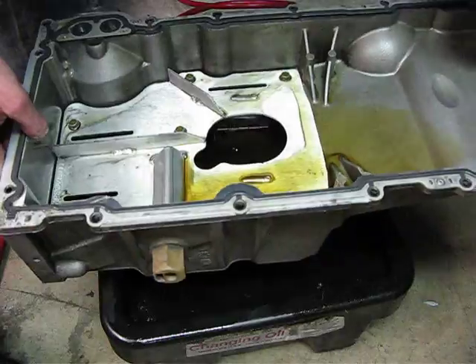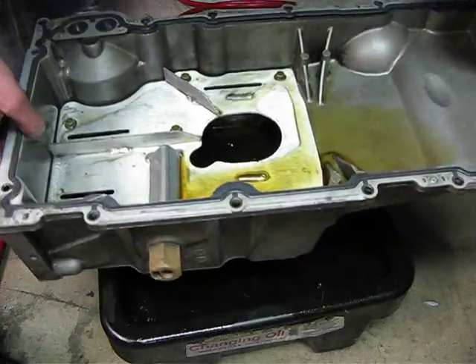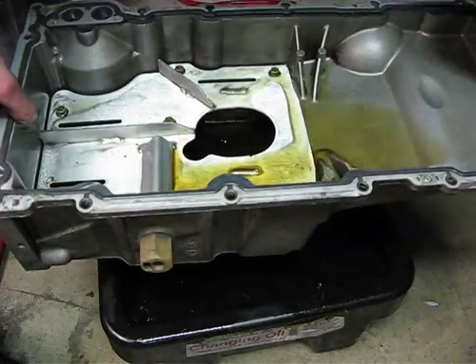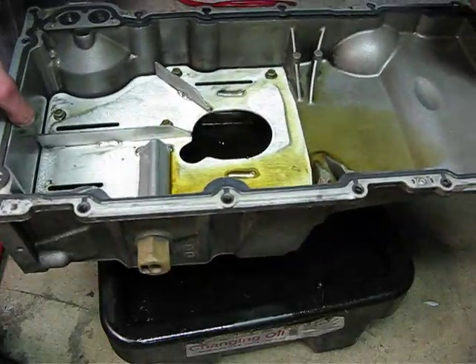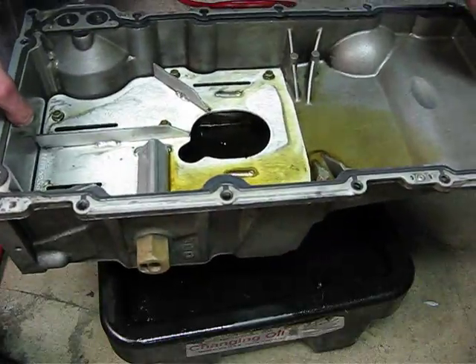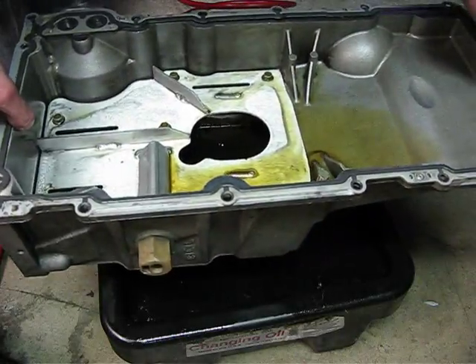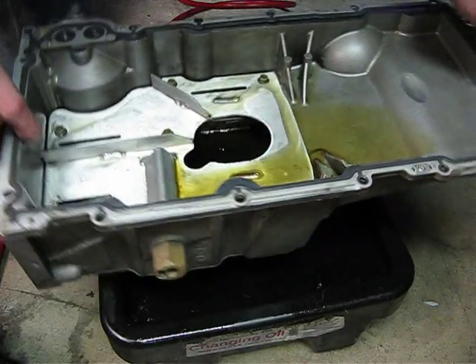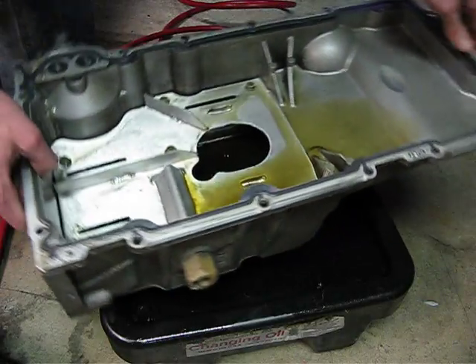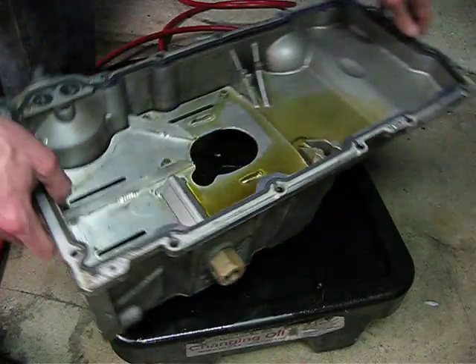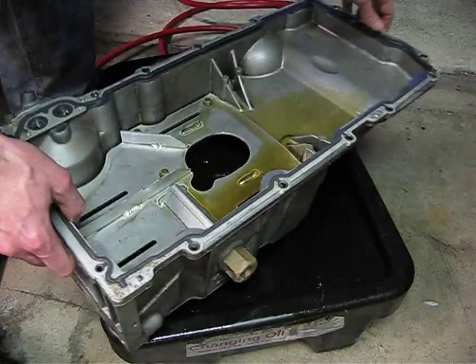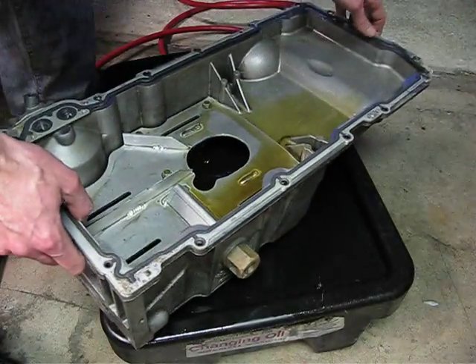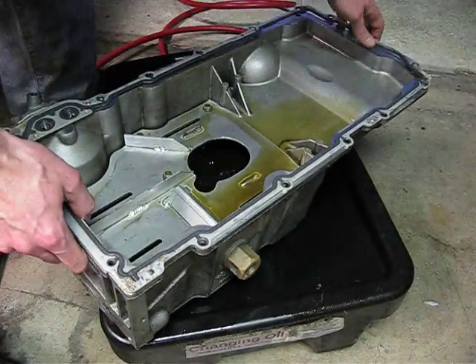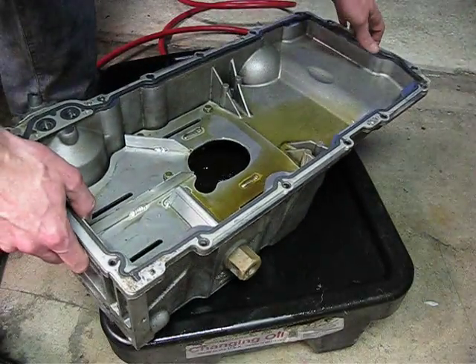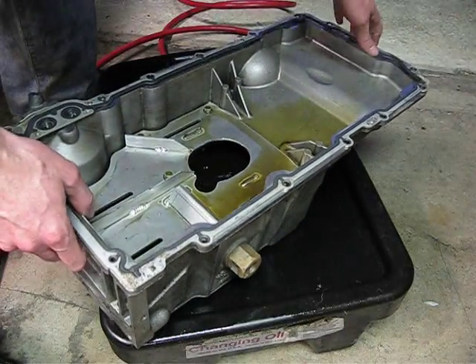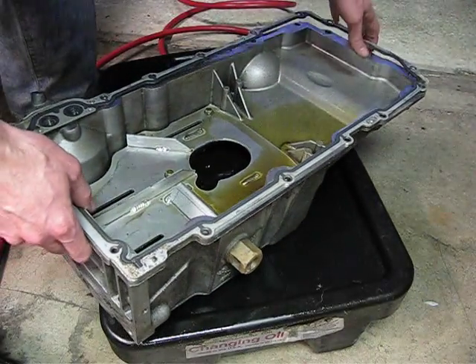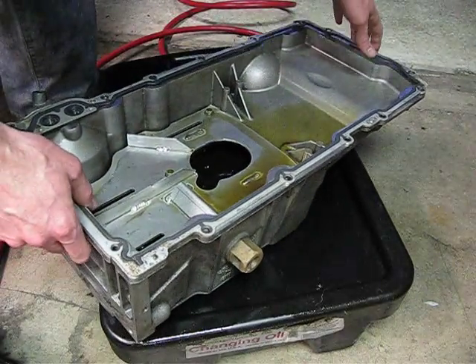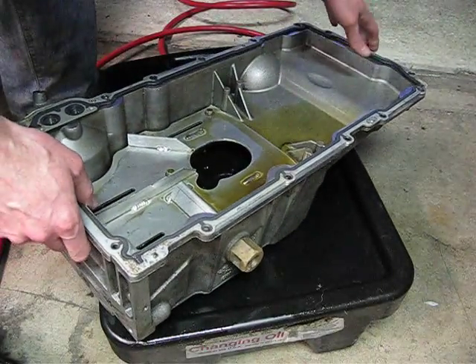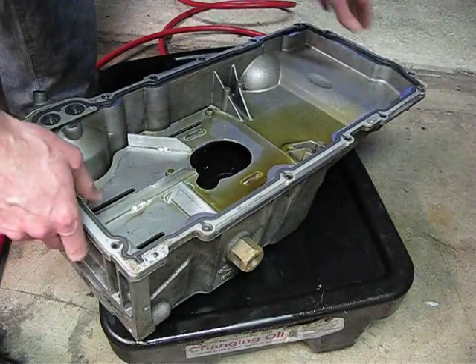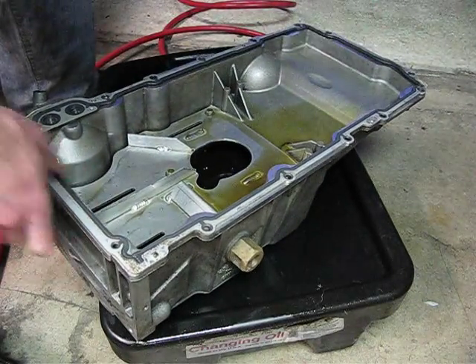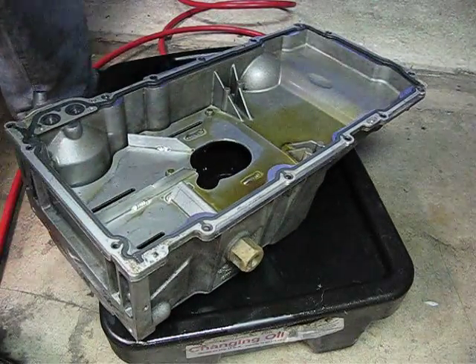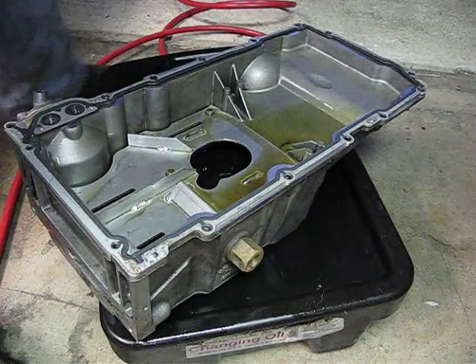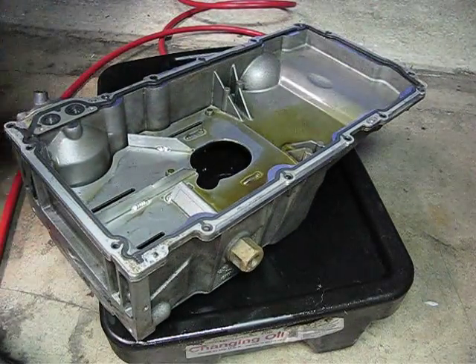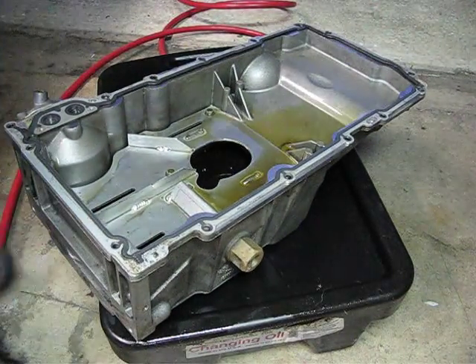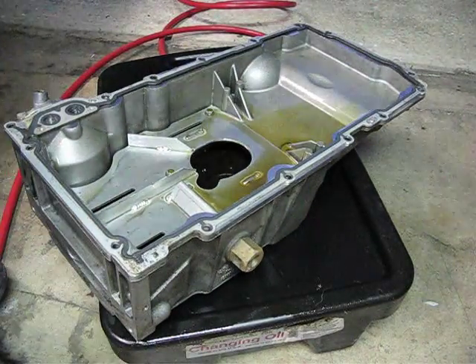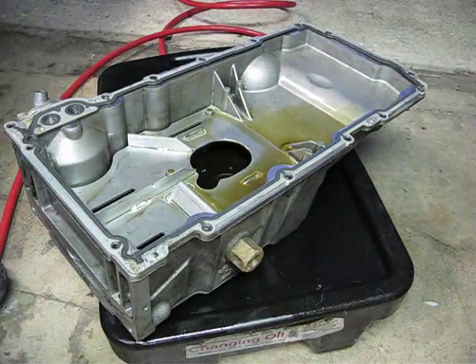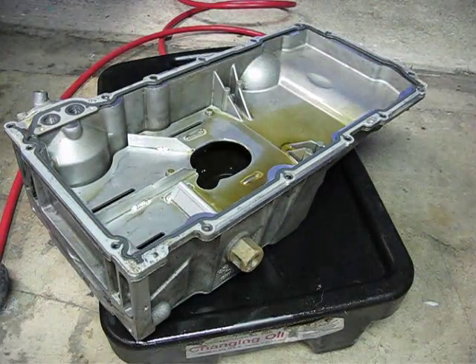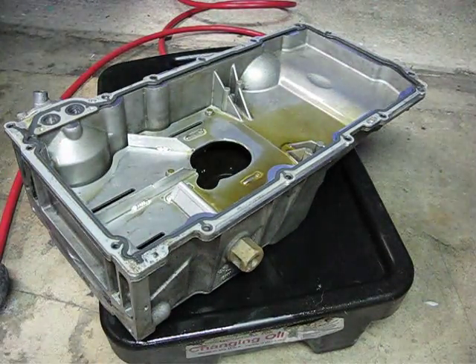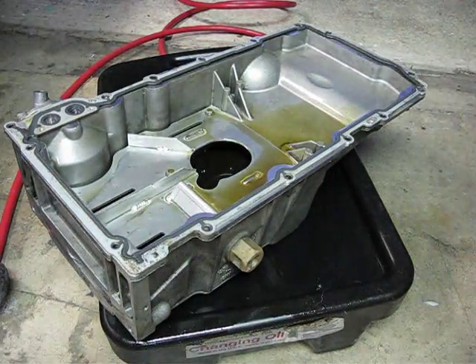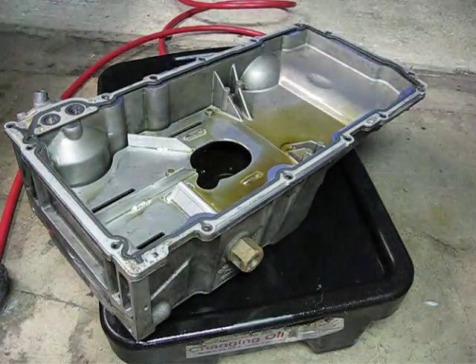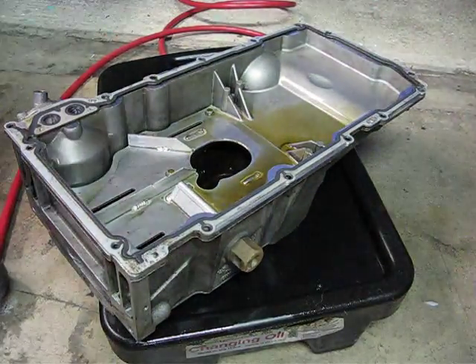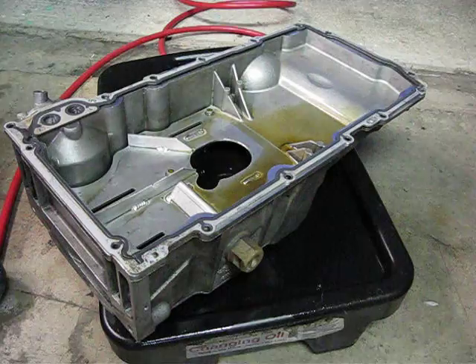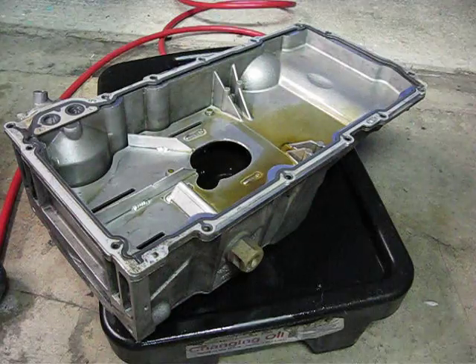Overall, I'm very impressed with the design and how it works. Good job to Improved Racing.